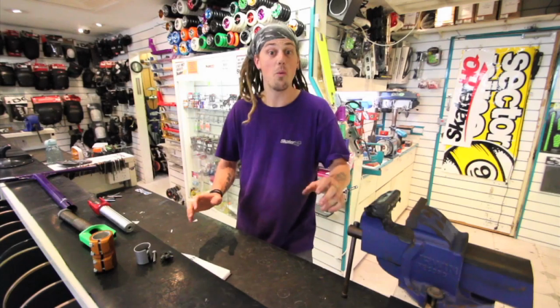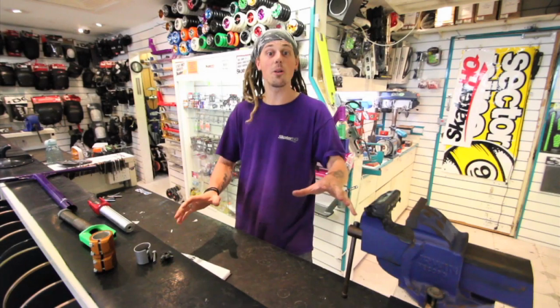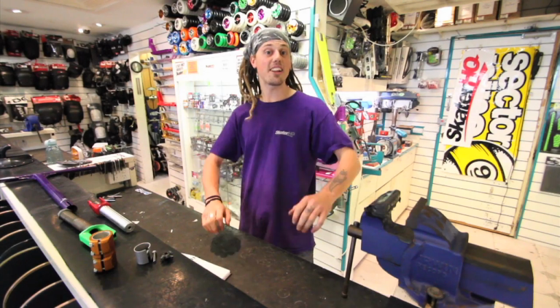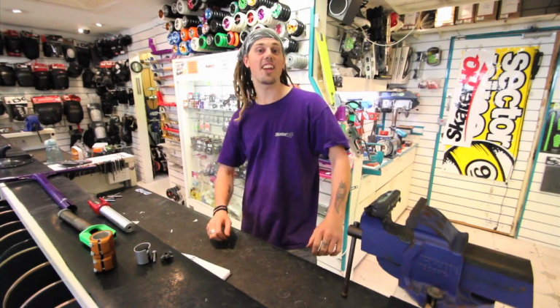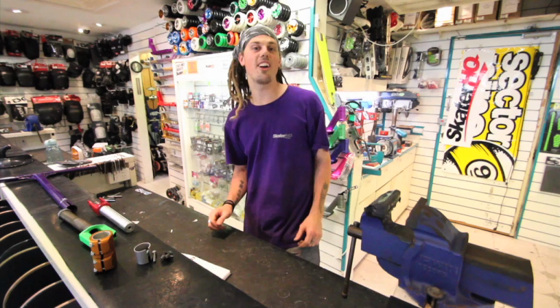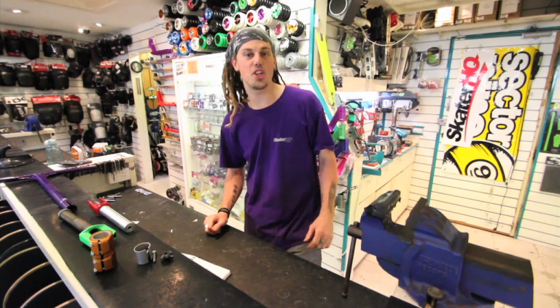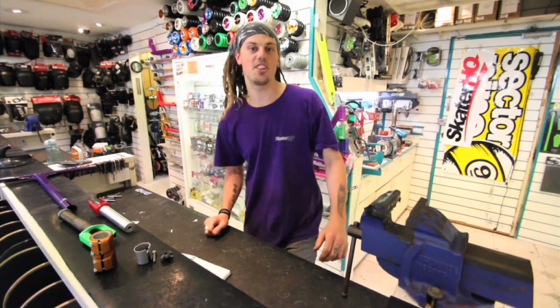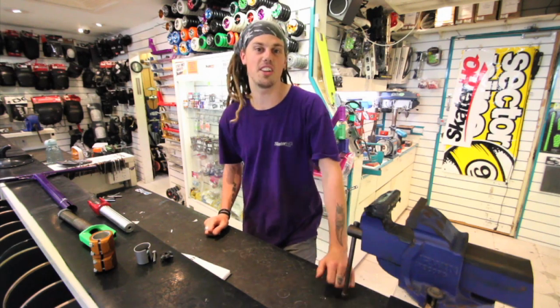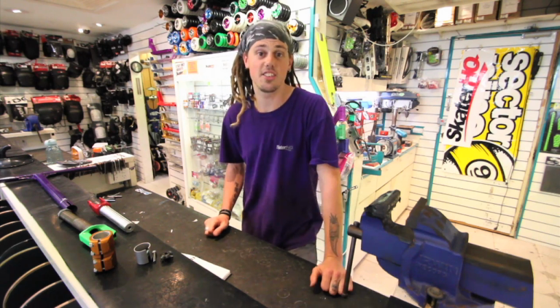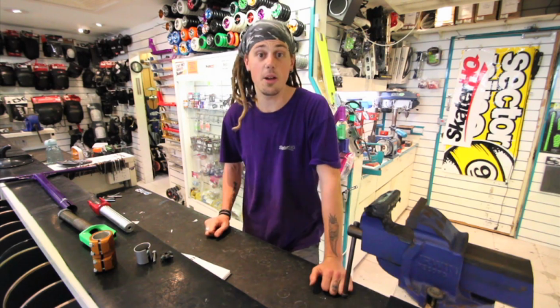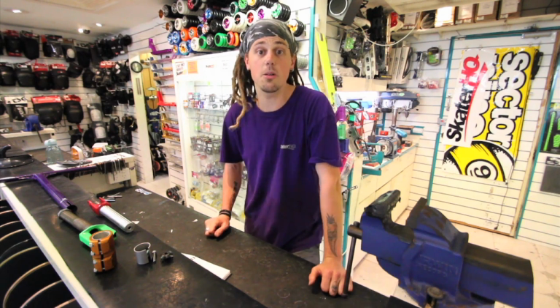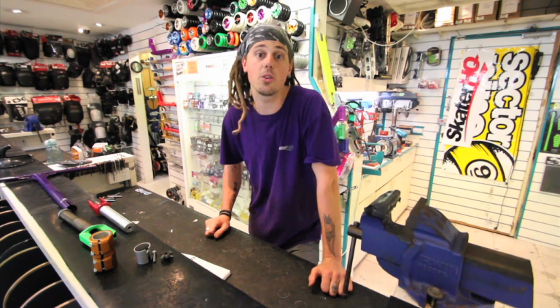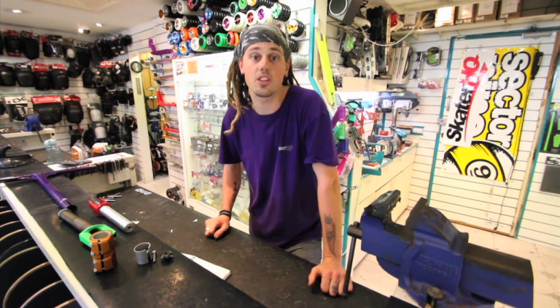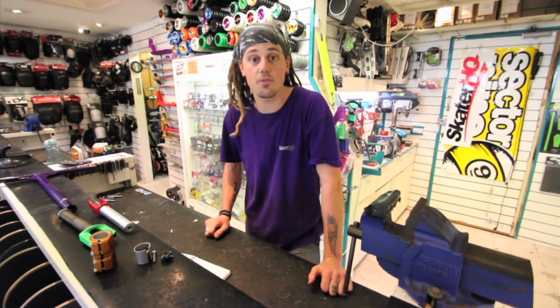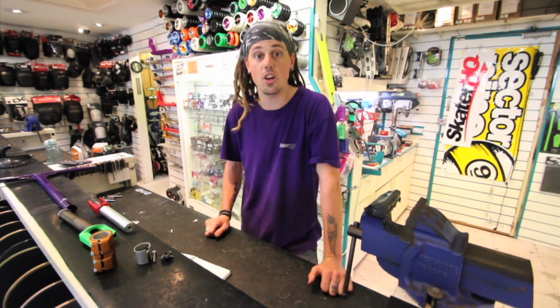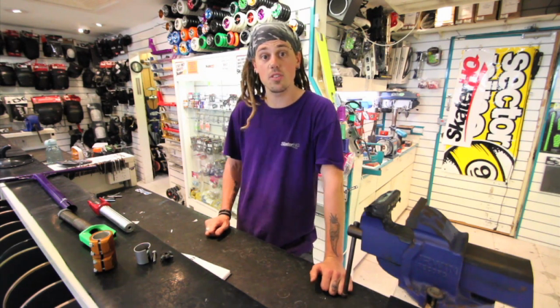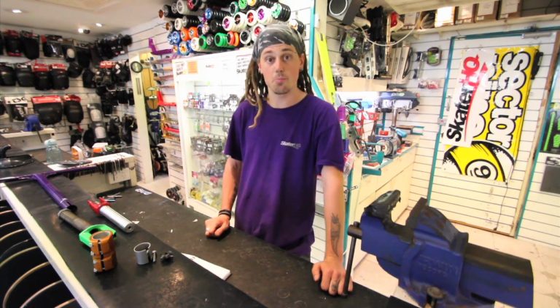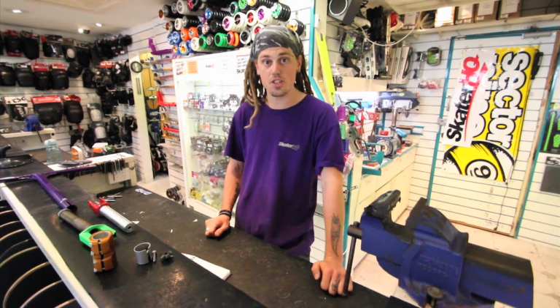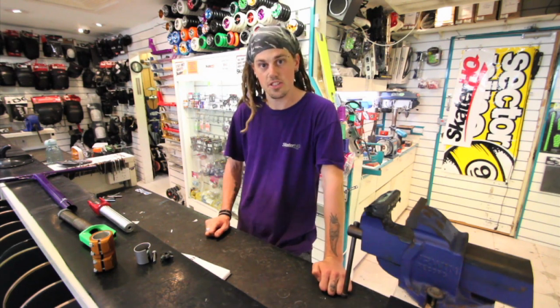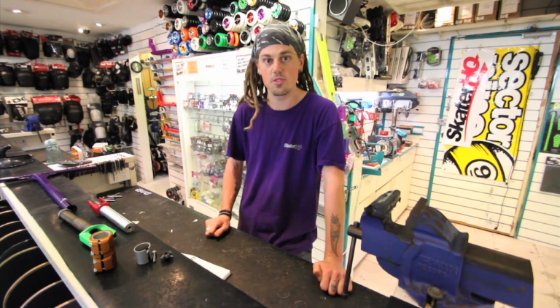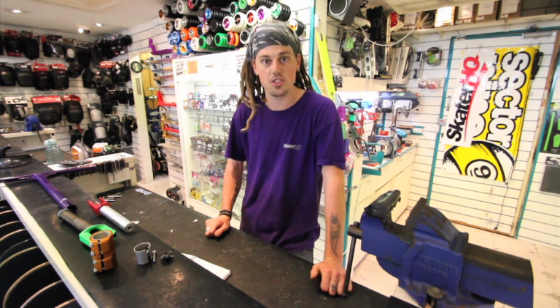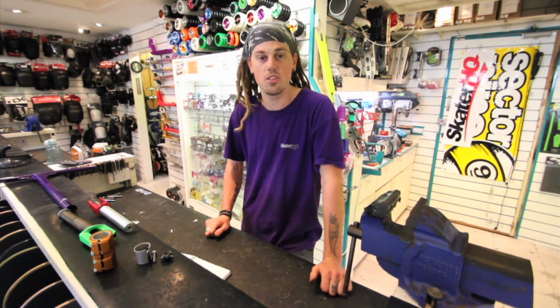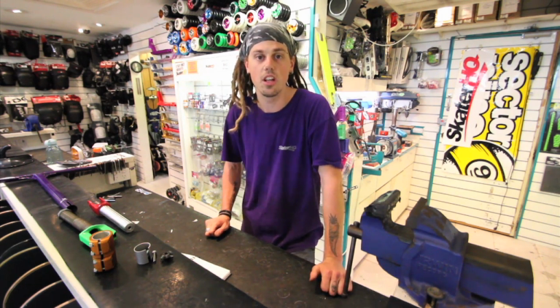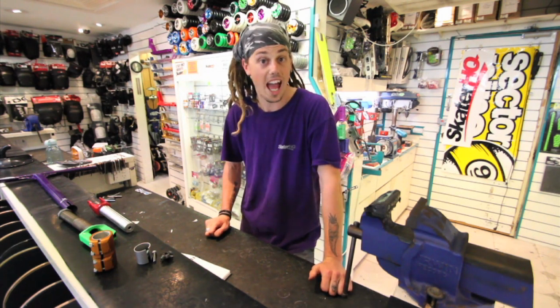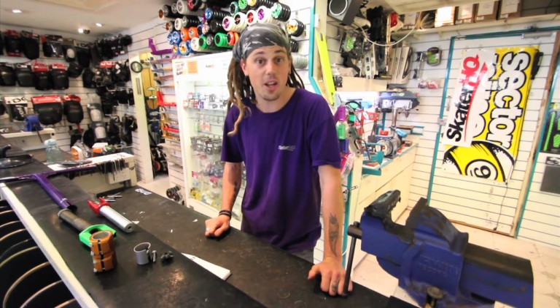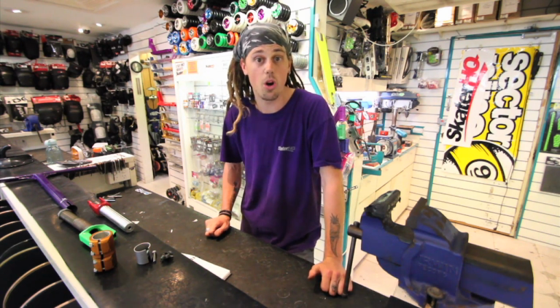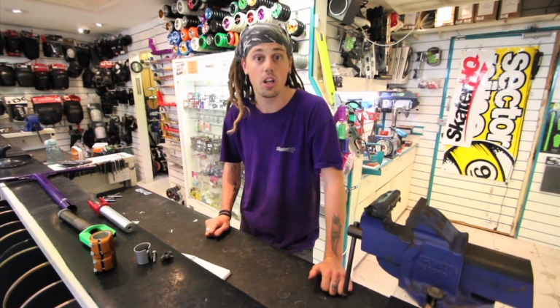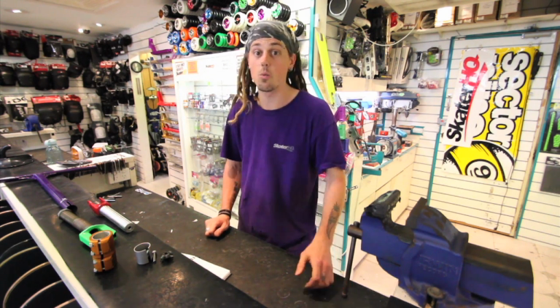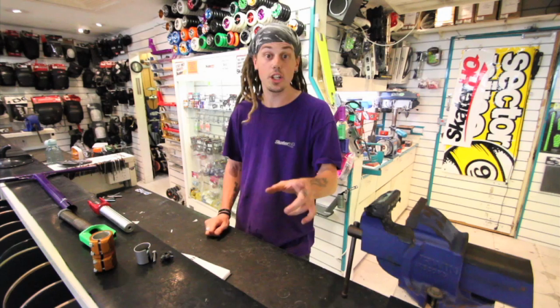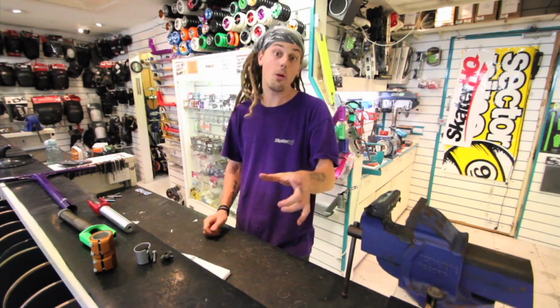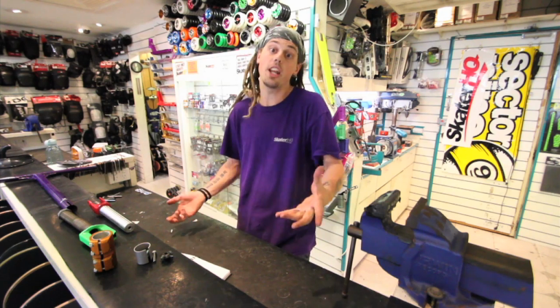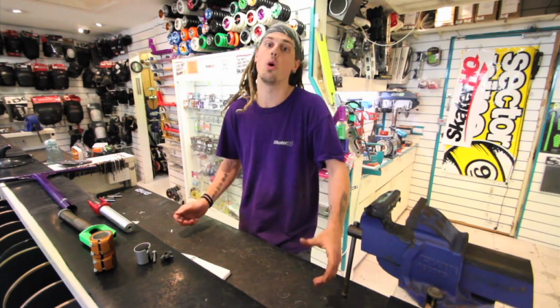Welcome back to Skater HQ TV. Today we're going to be looking at the different types of compression systems in scooting, how they work and why you might need one.